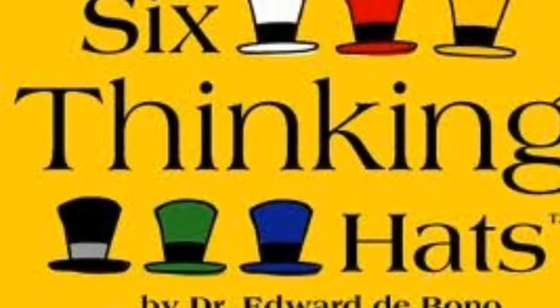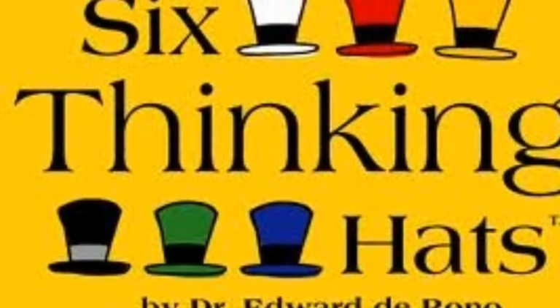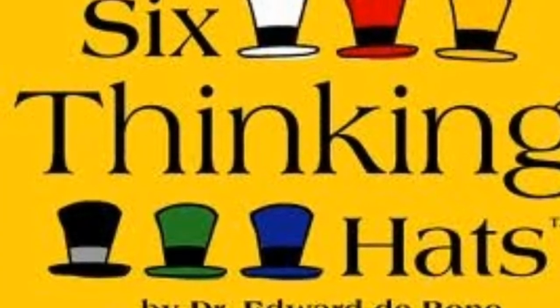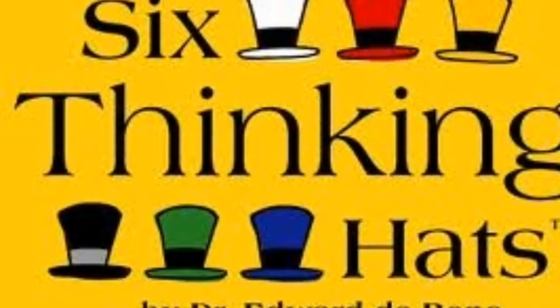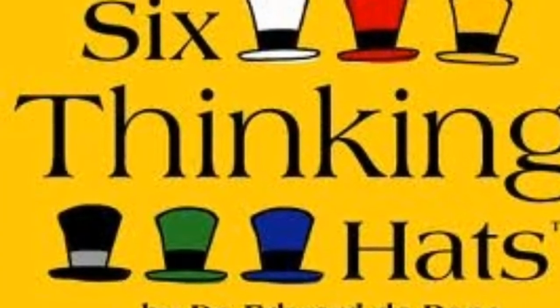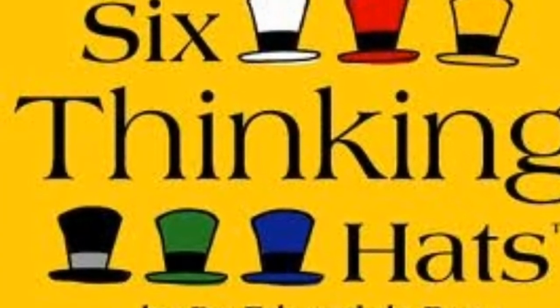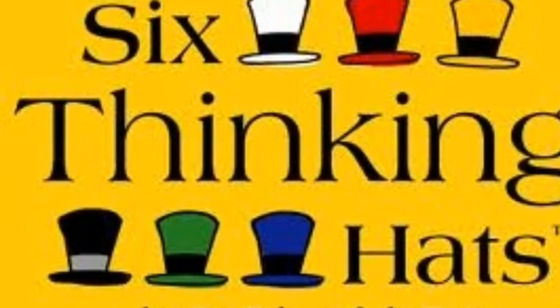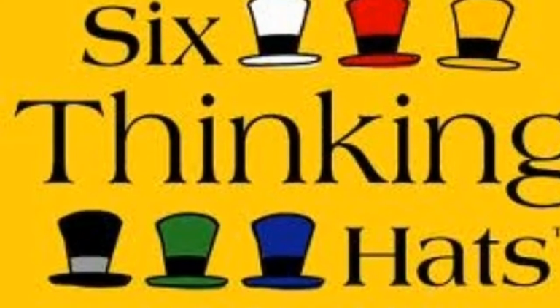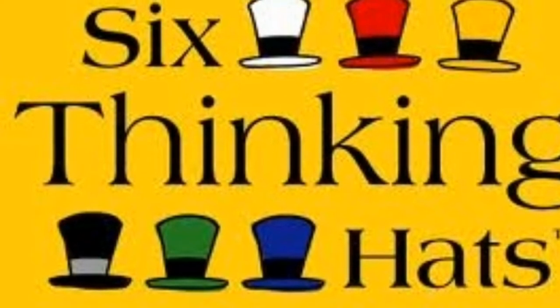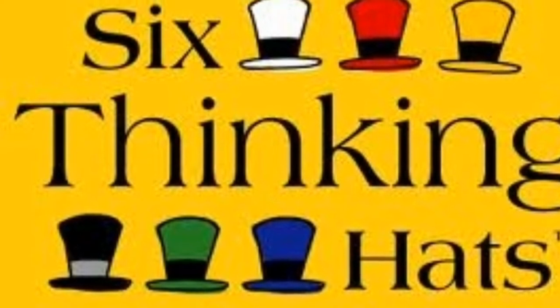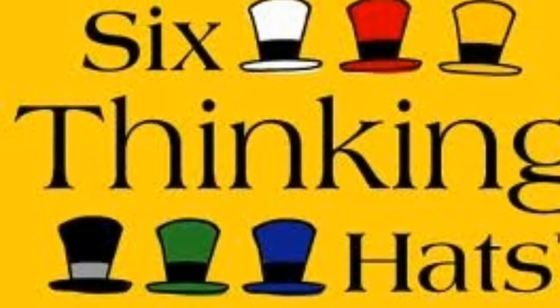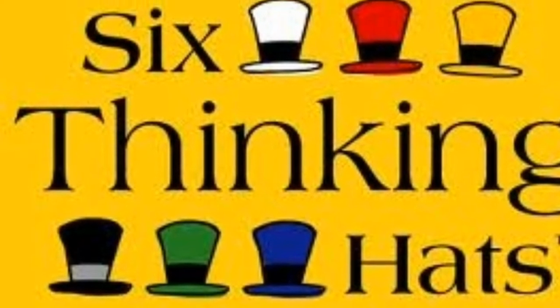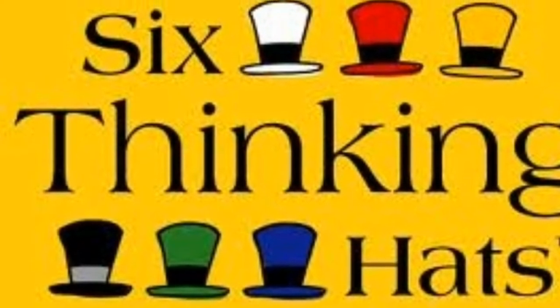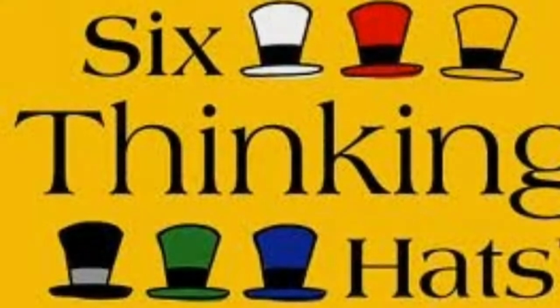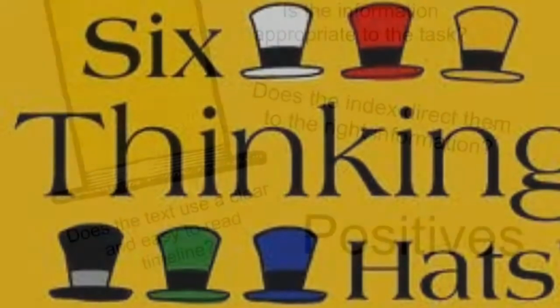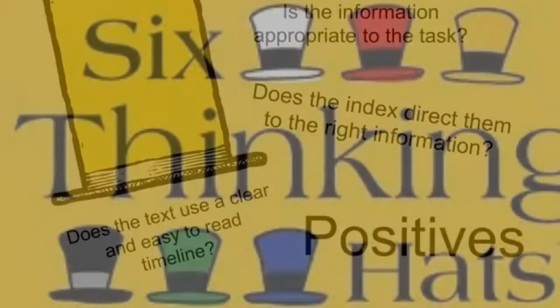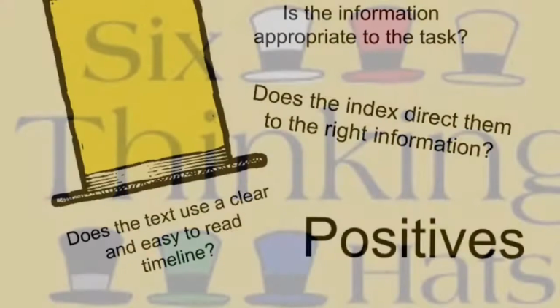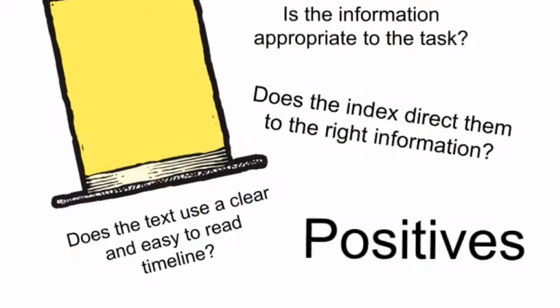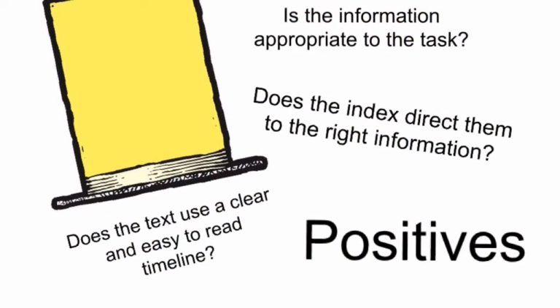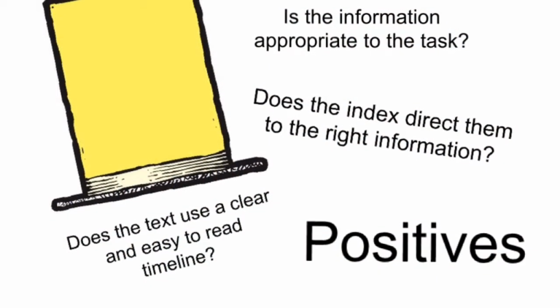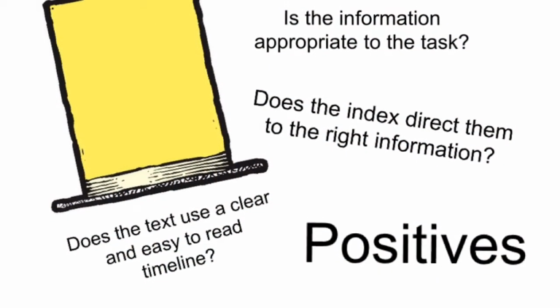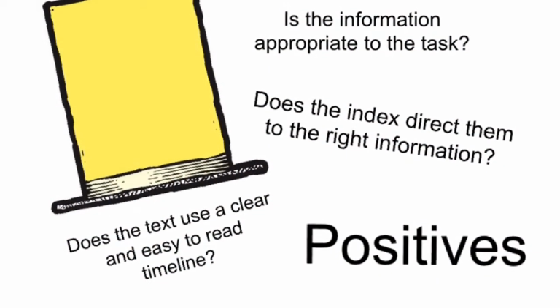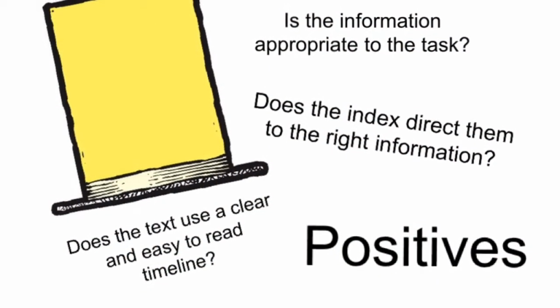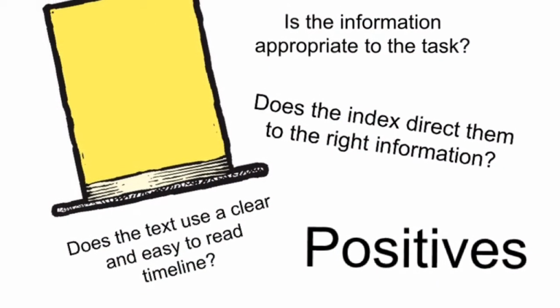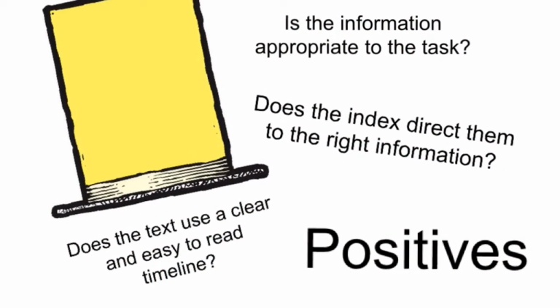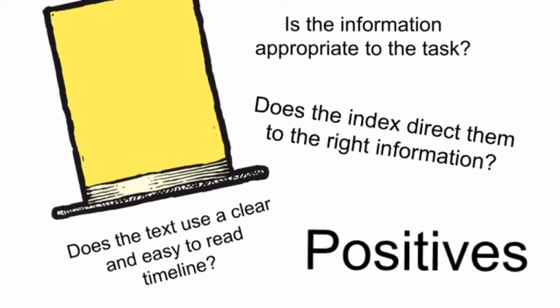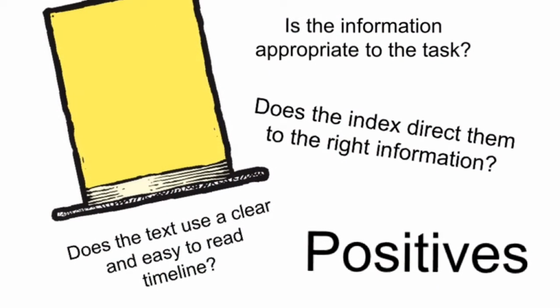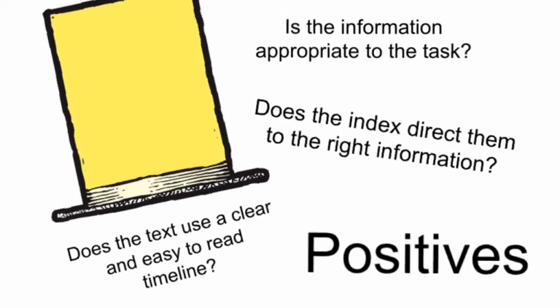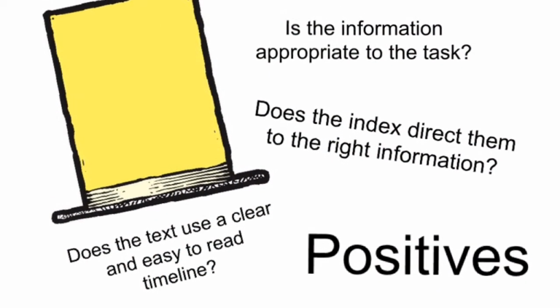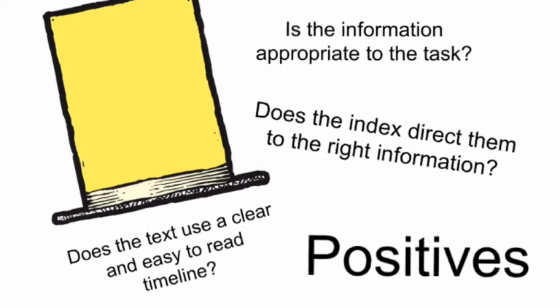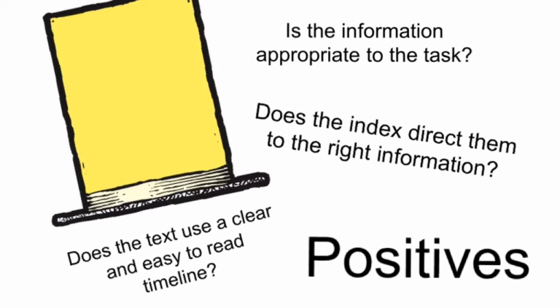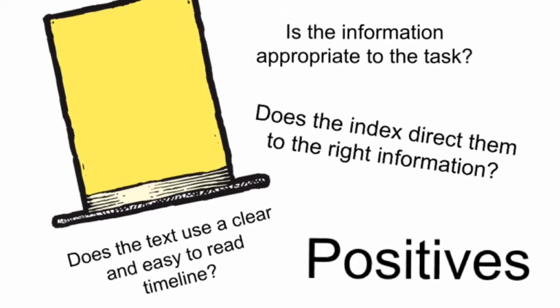To help them develop metacognition, we are going to use four of De Bono's six thinking hats to write a review and recommendation.